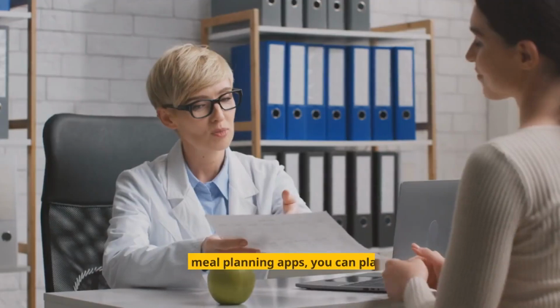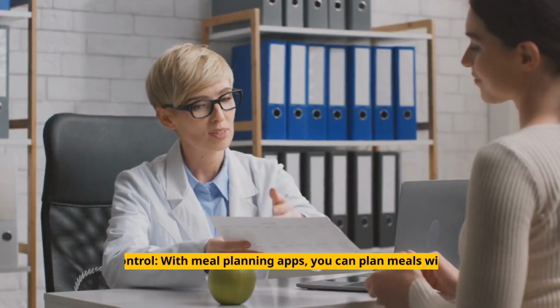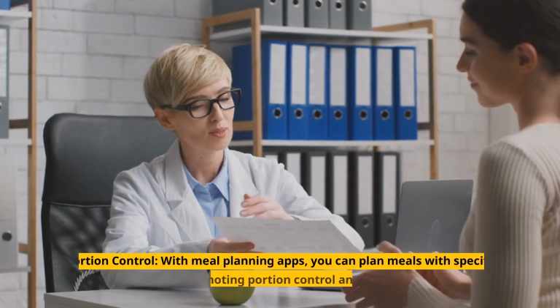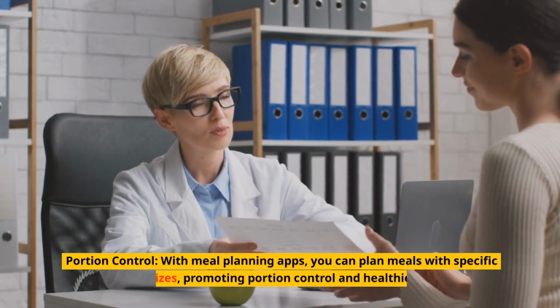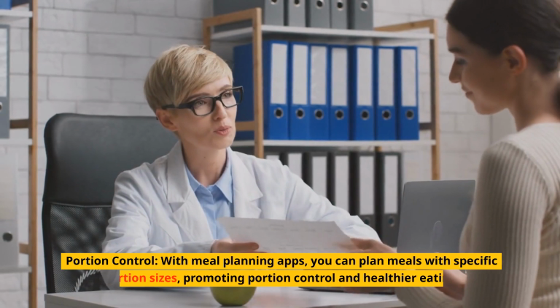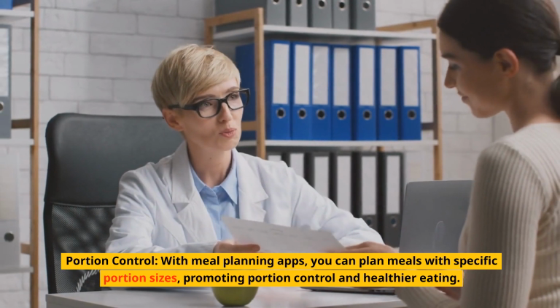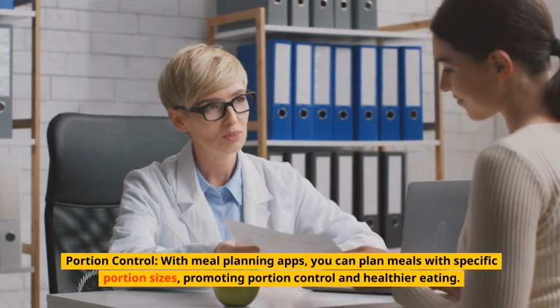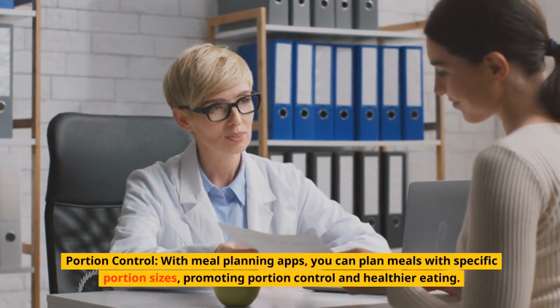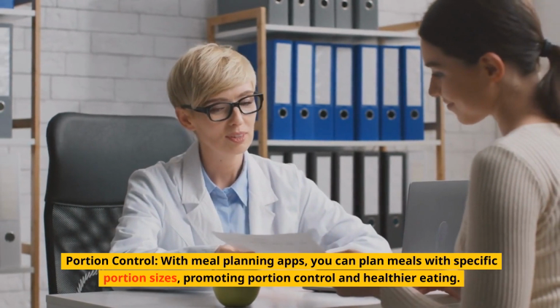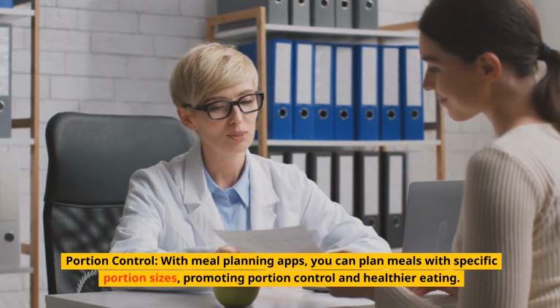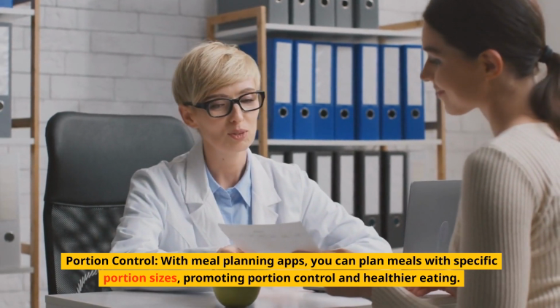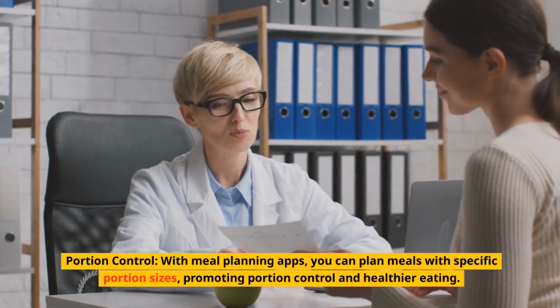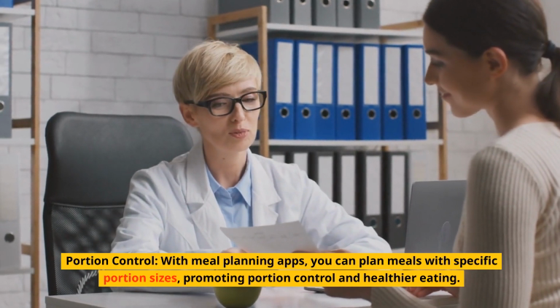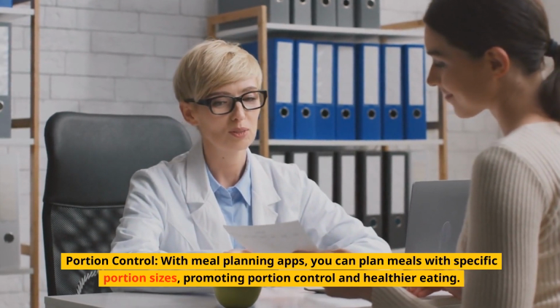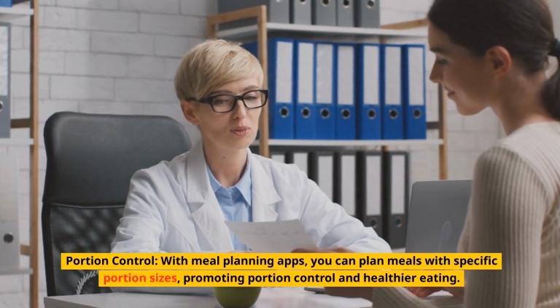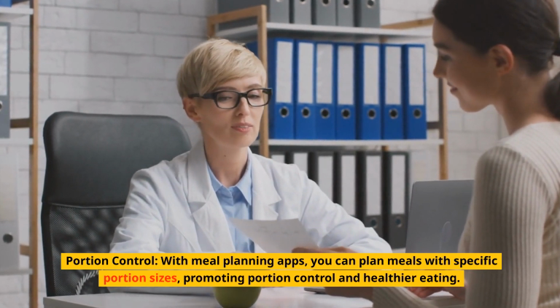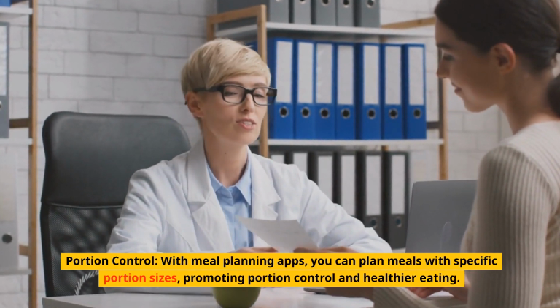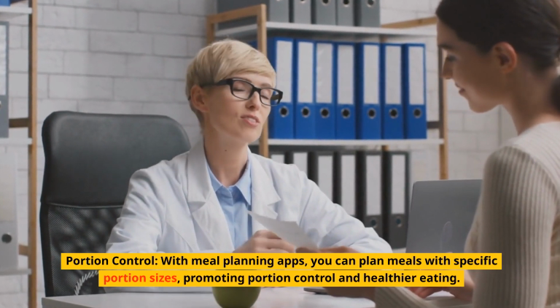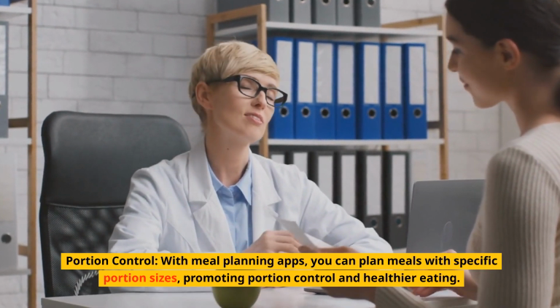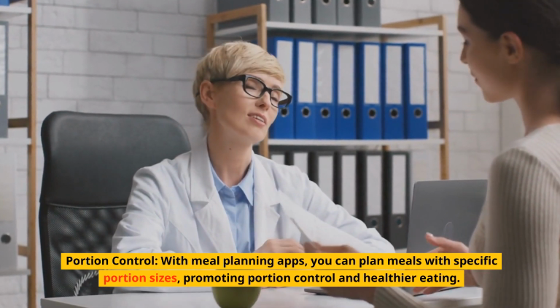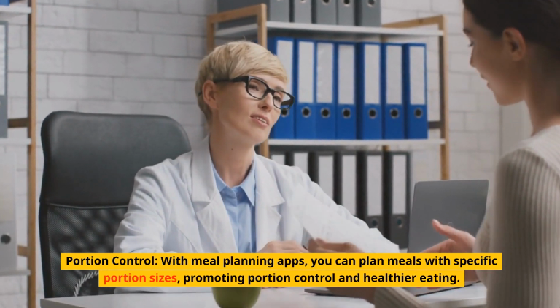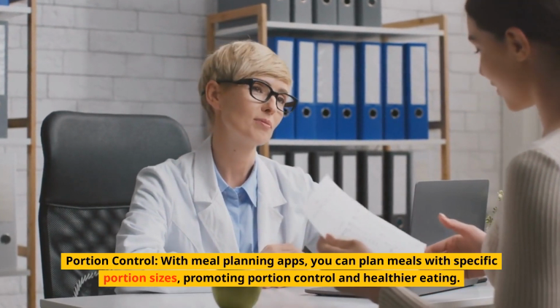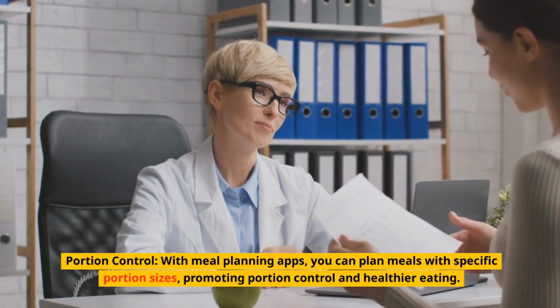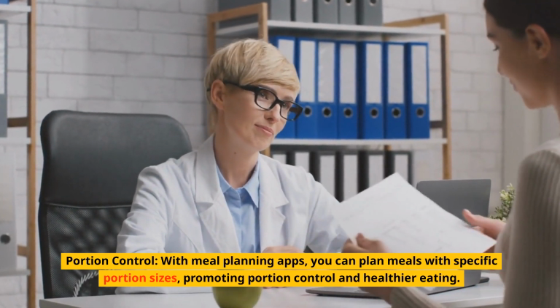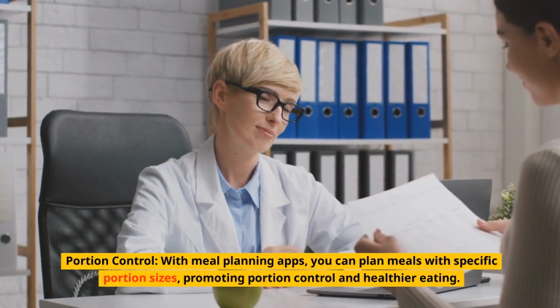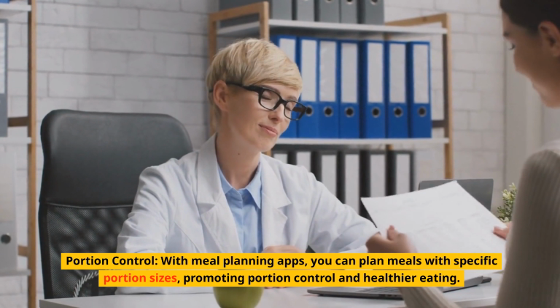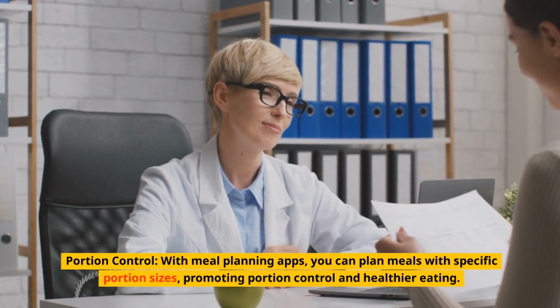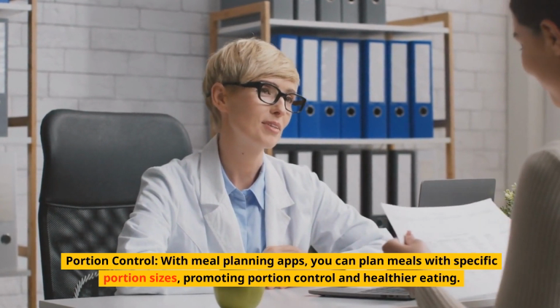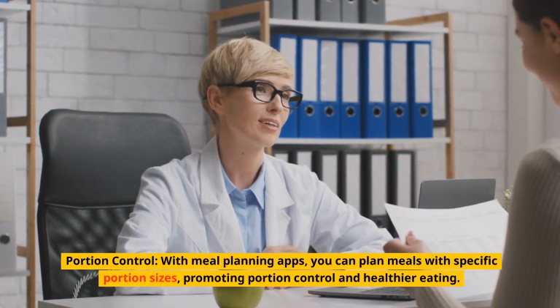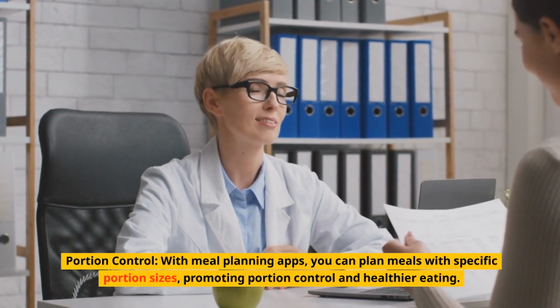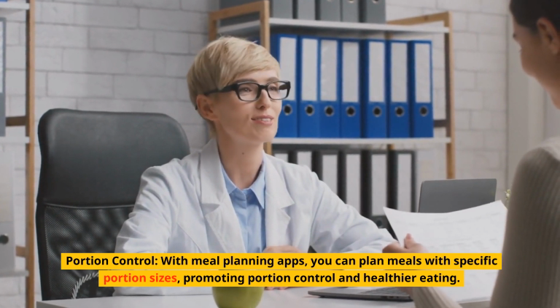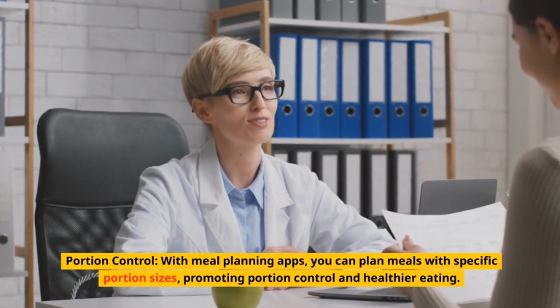Portion control. With meal planning apps, you can plan meals with specific portion sizes, promoting portion control and healthier eating.